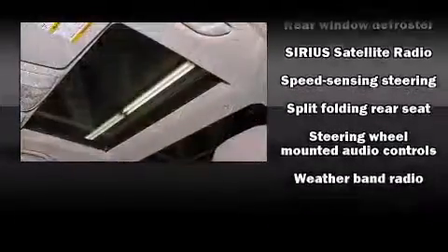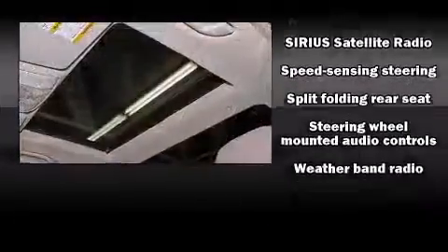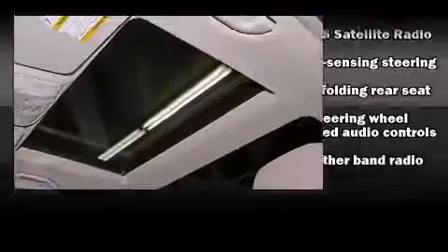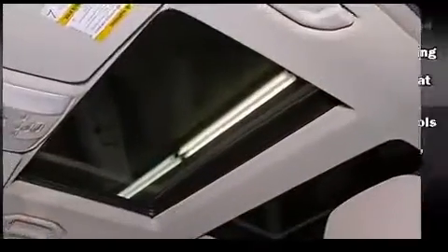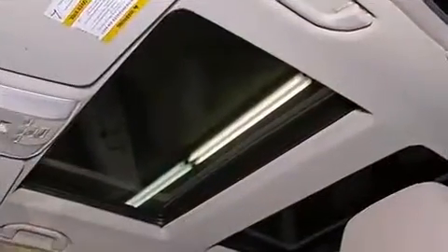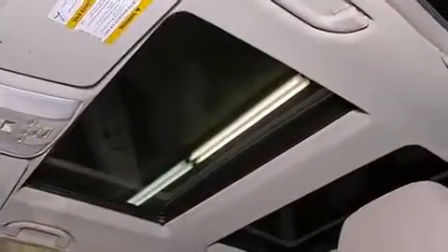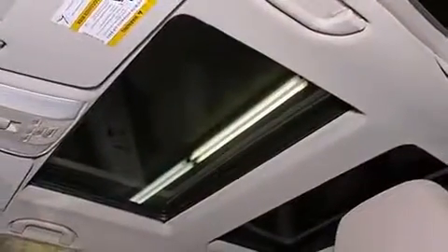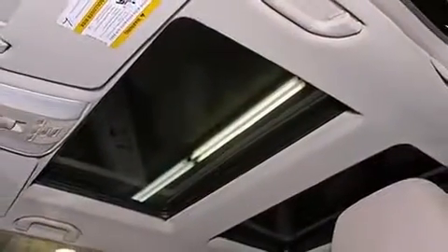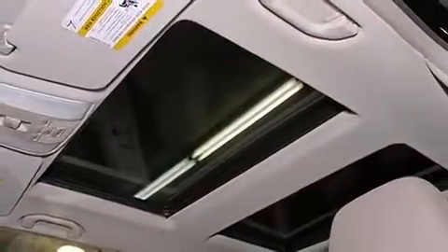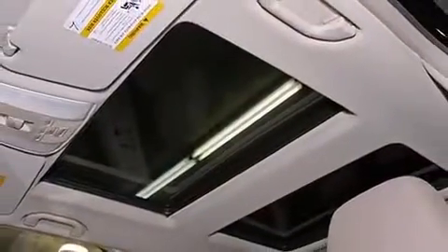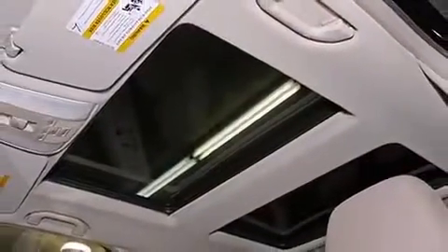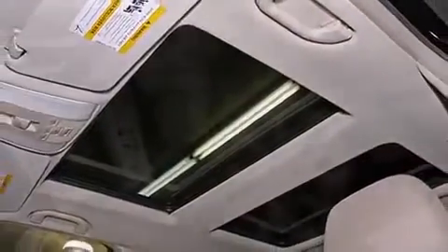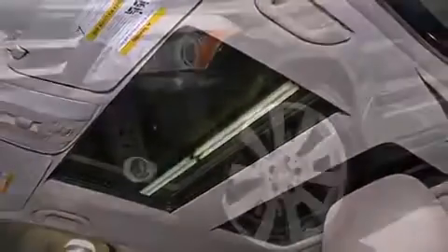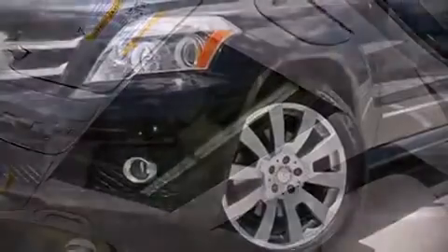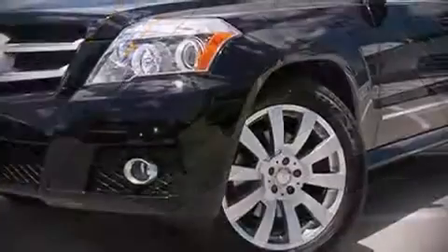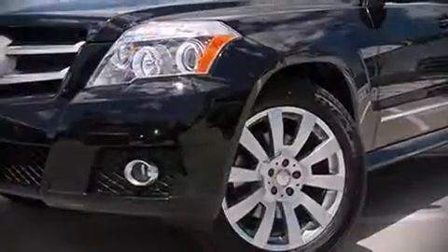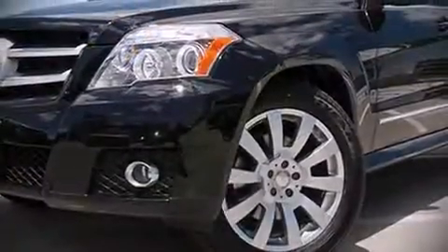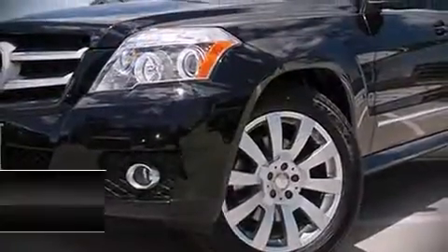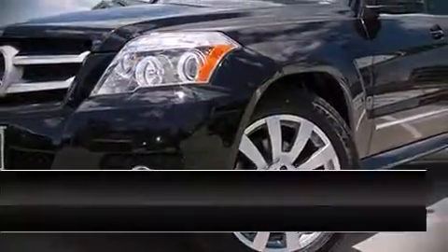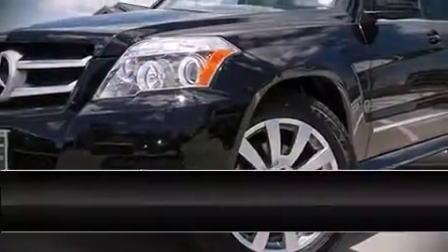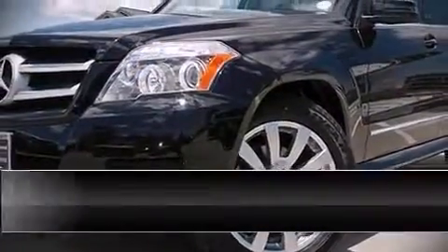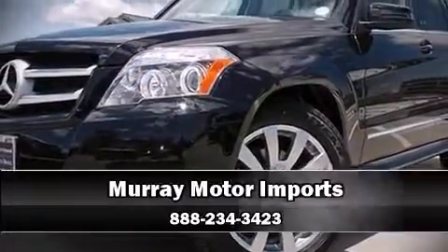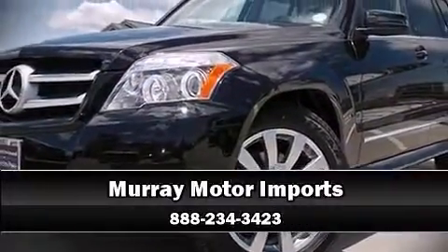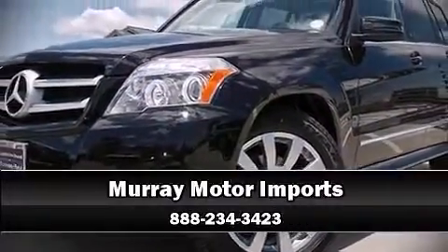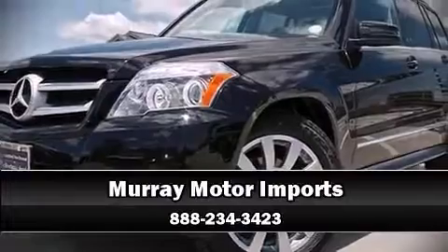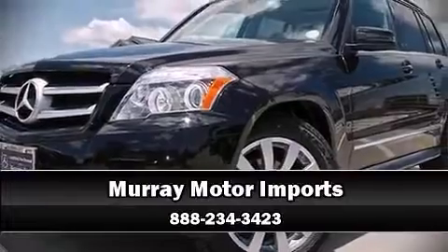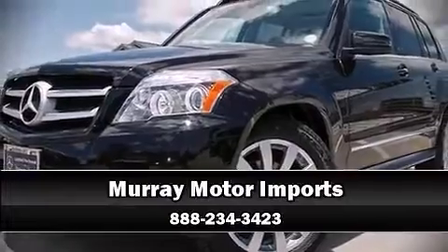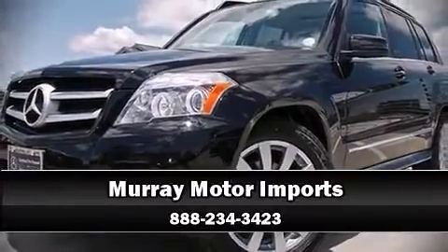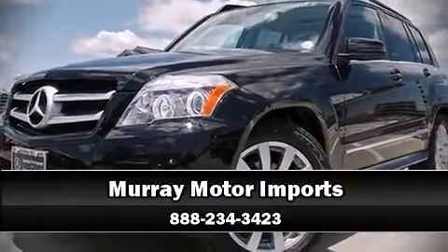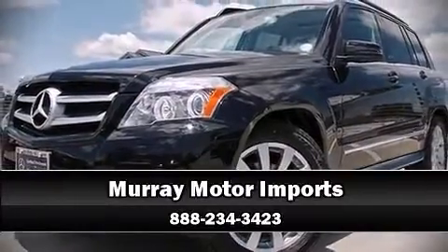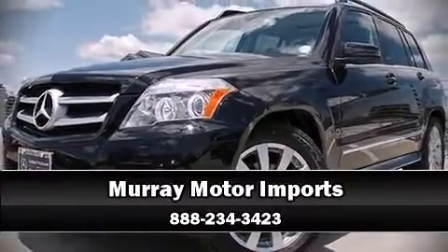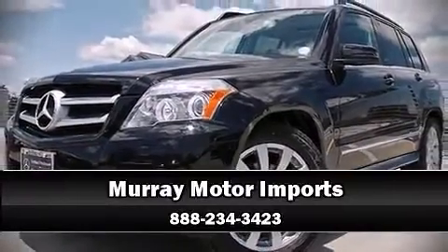Our experienced sales staff is eager to share its knowledge and enthusiasm with you. We are here to help you. Thank you.